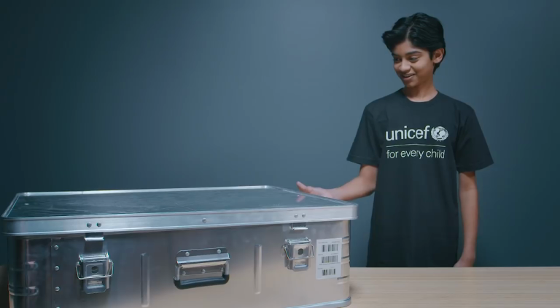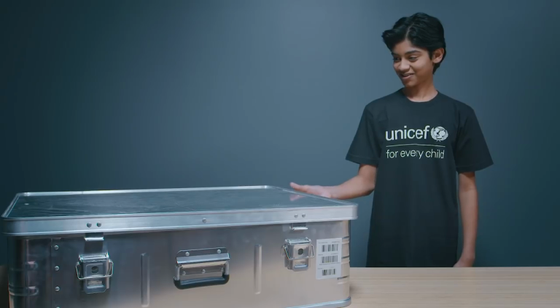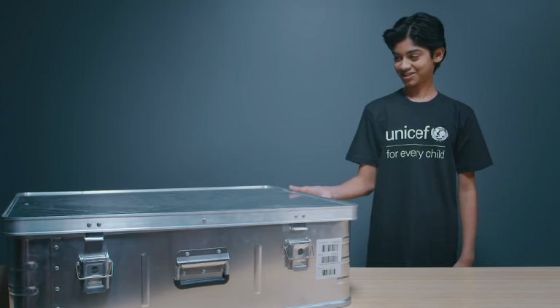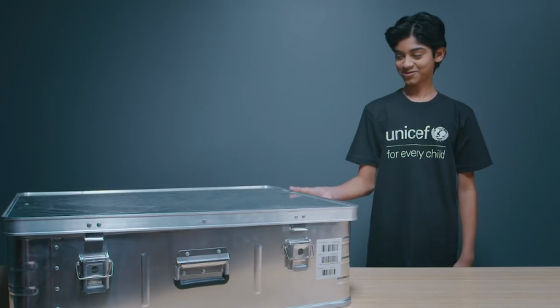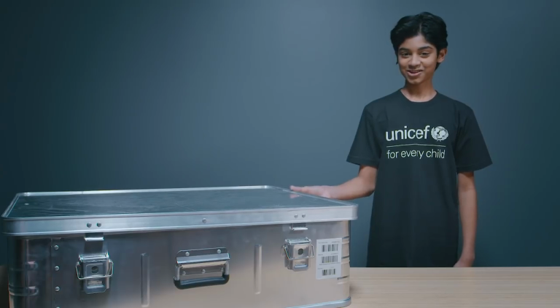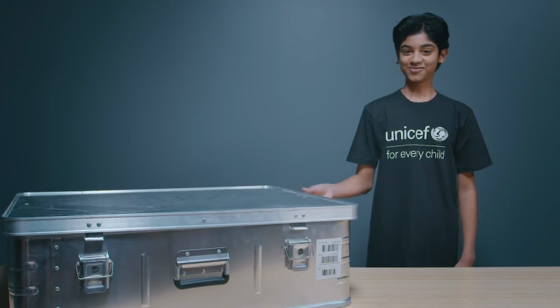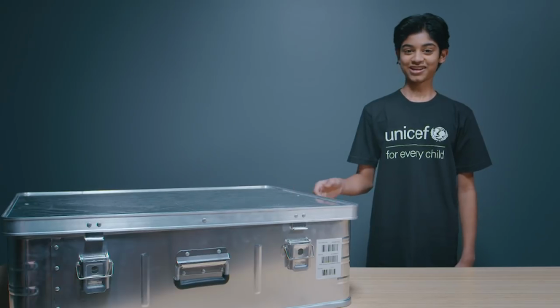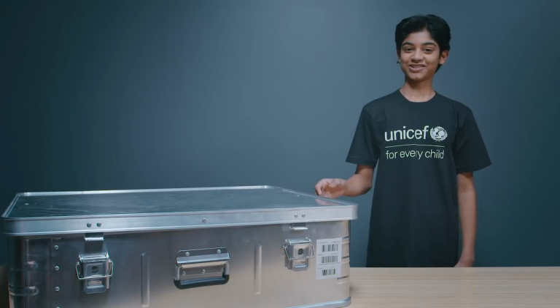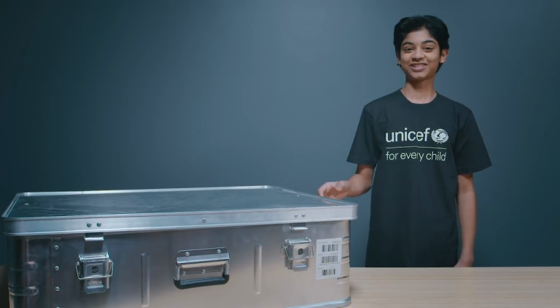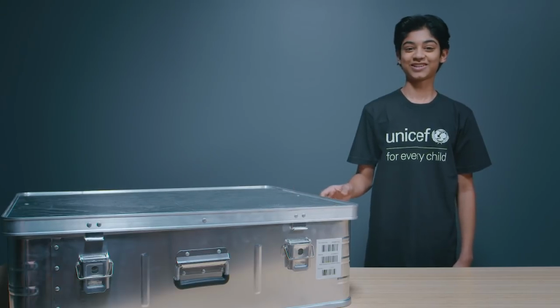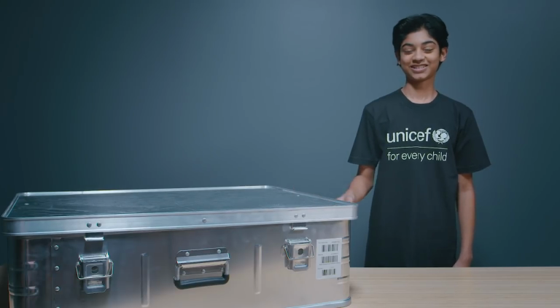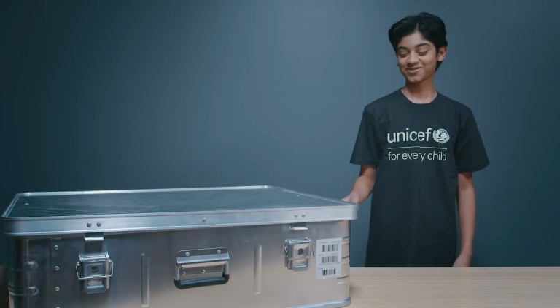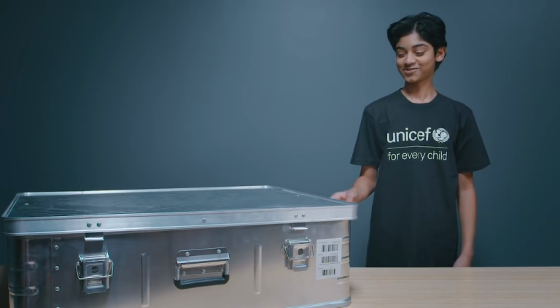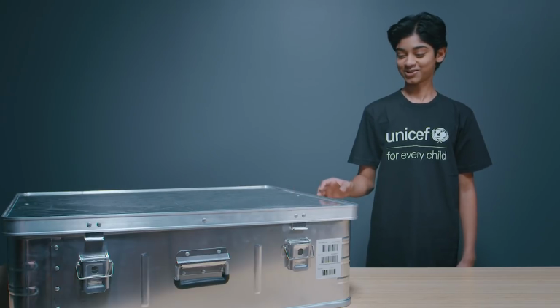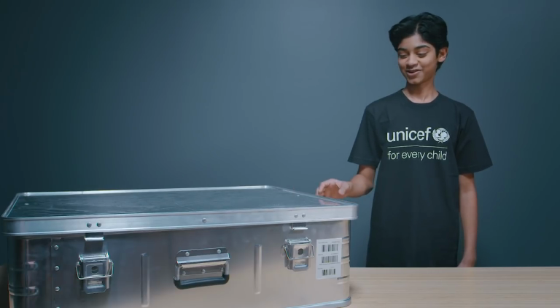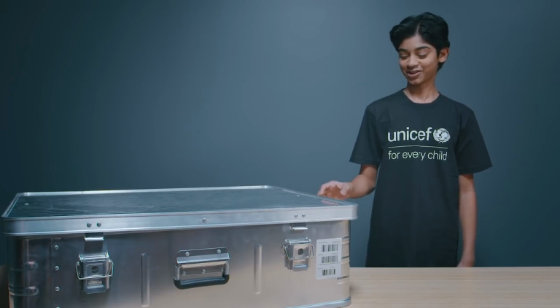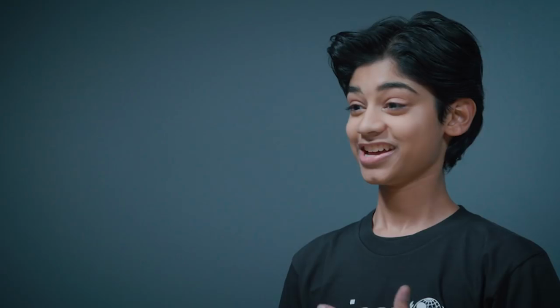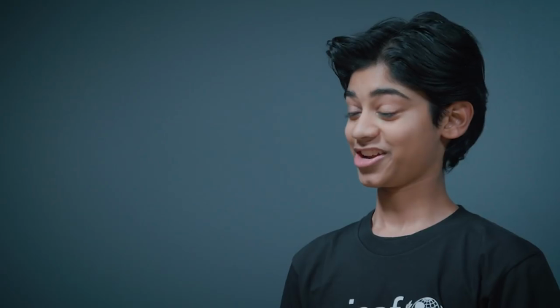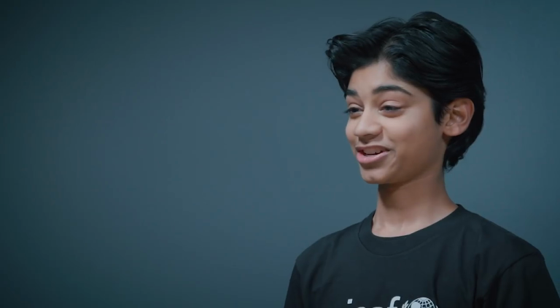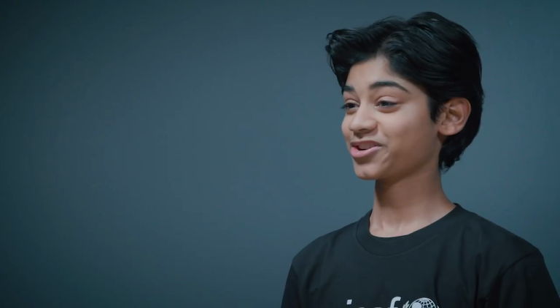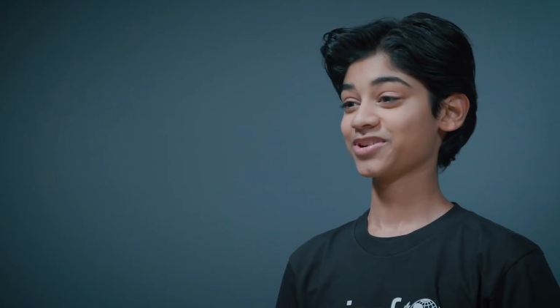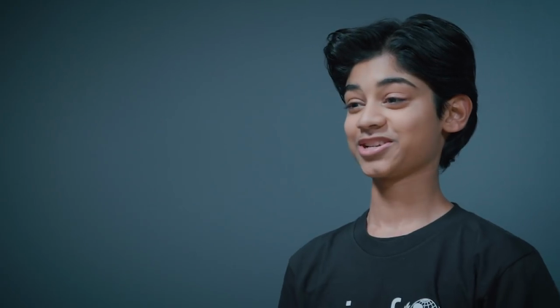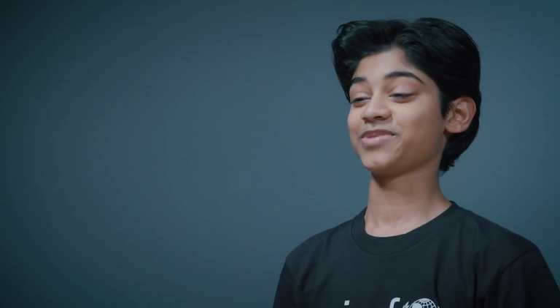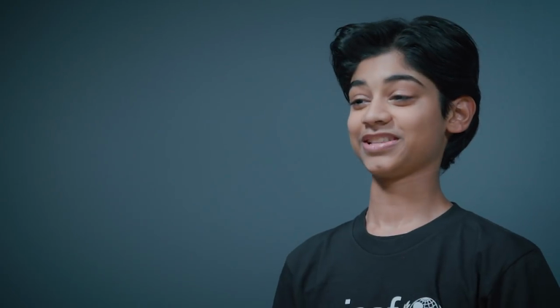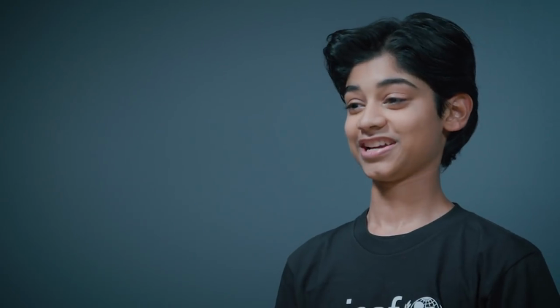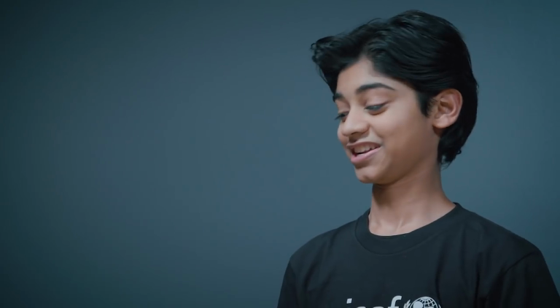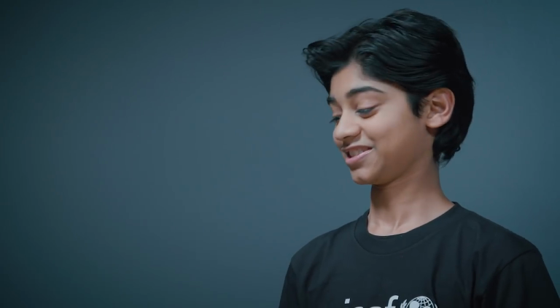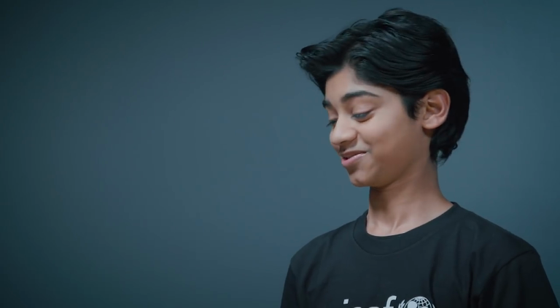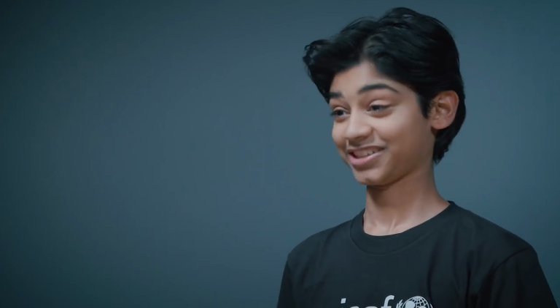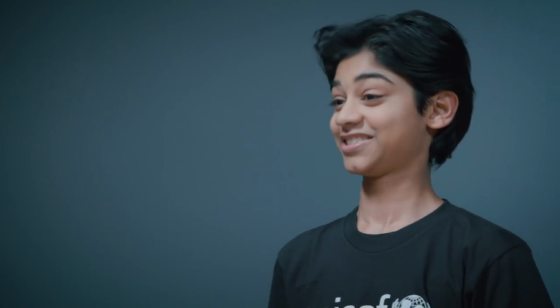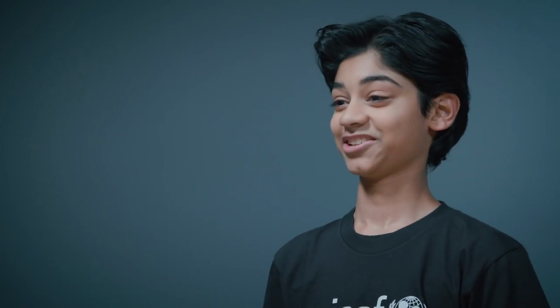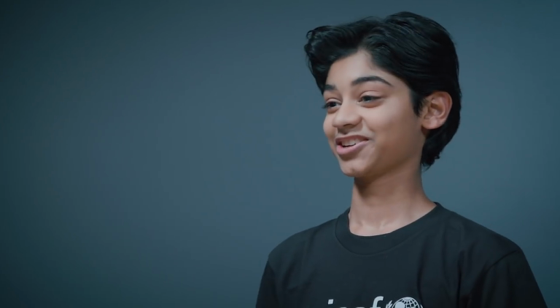It seems really big — I was expecting something much smaller. I don't know what's going to be inside it. So let's take a look.